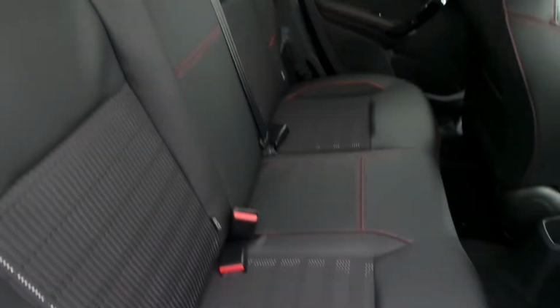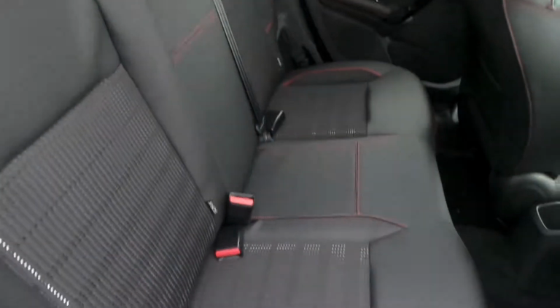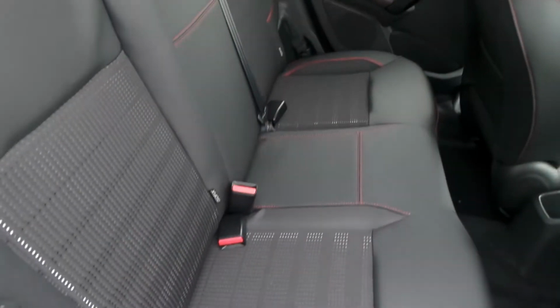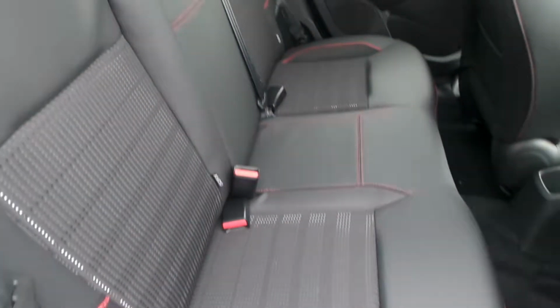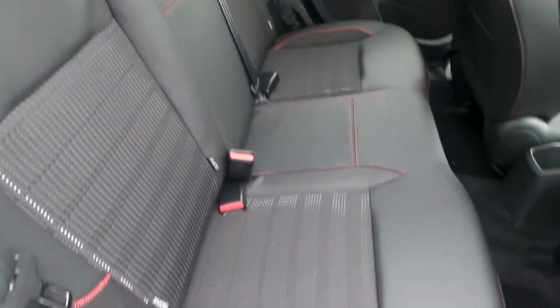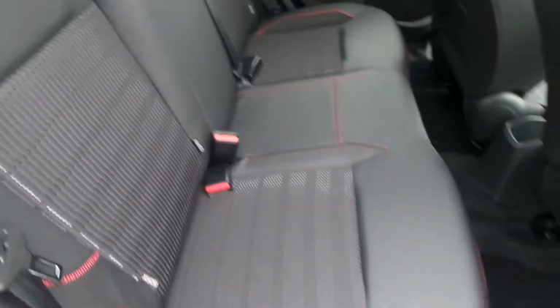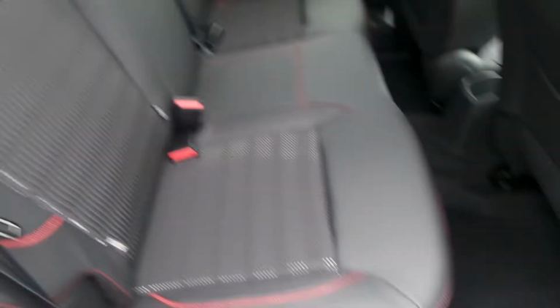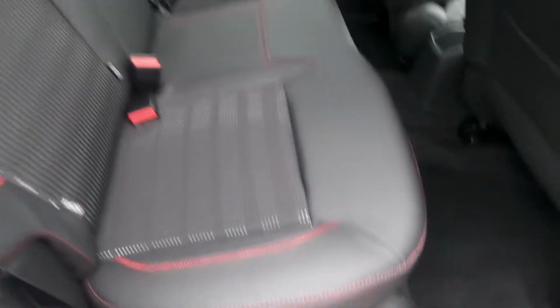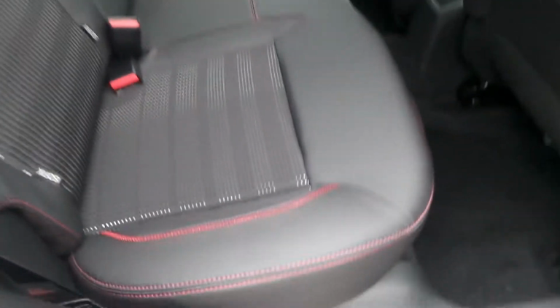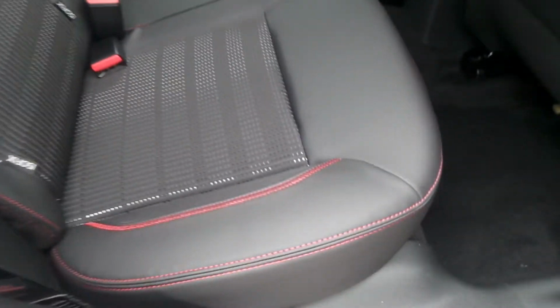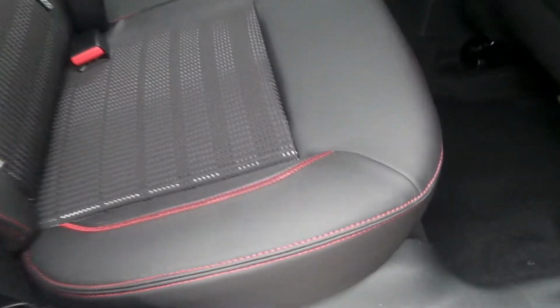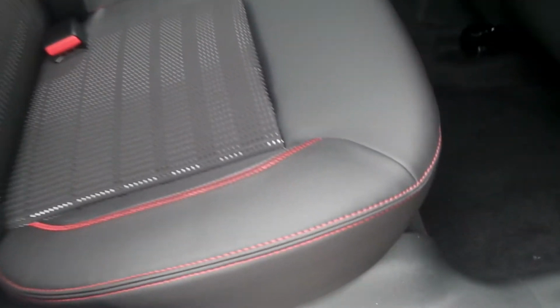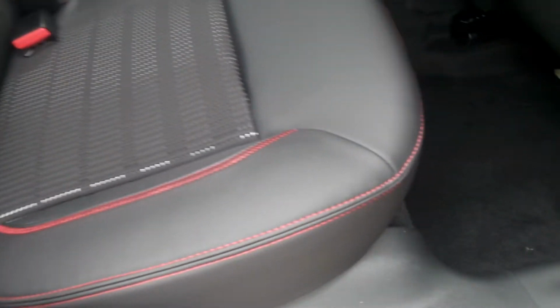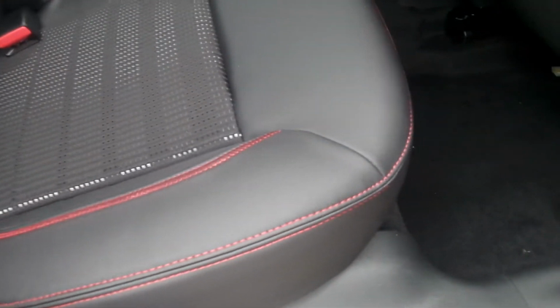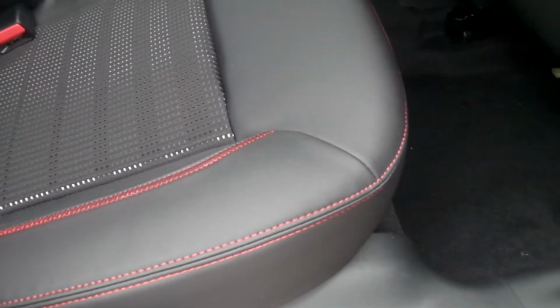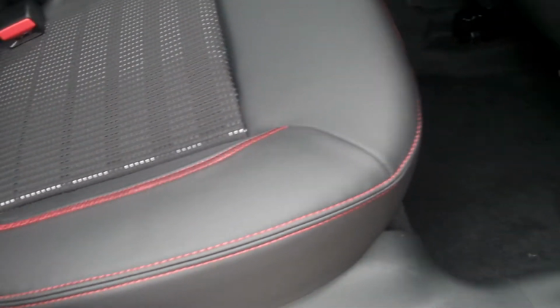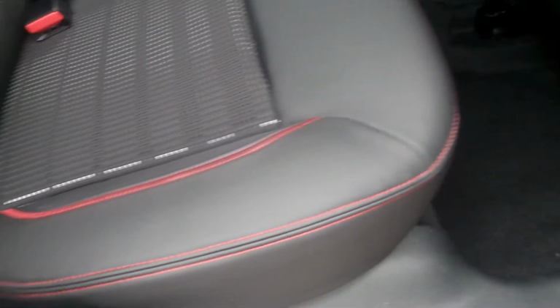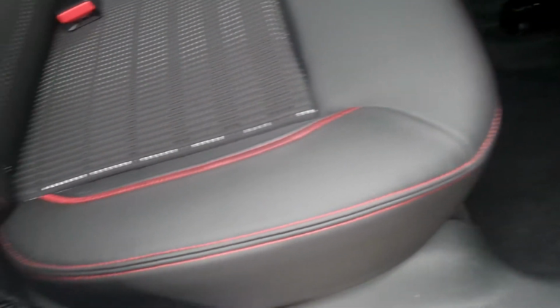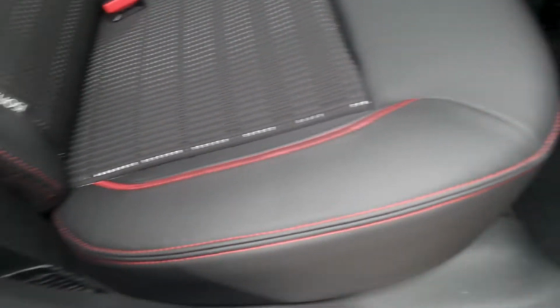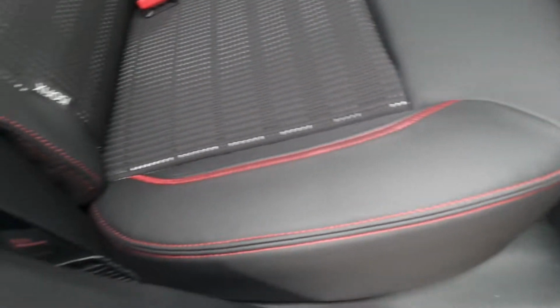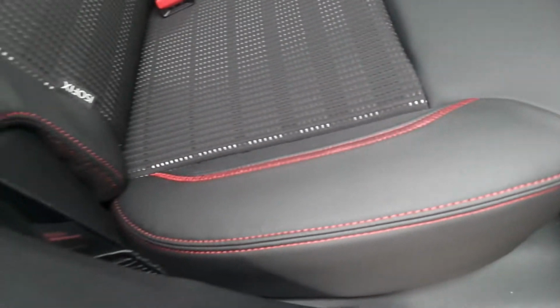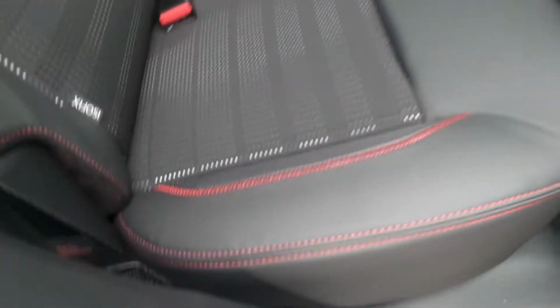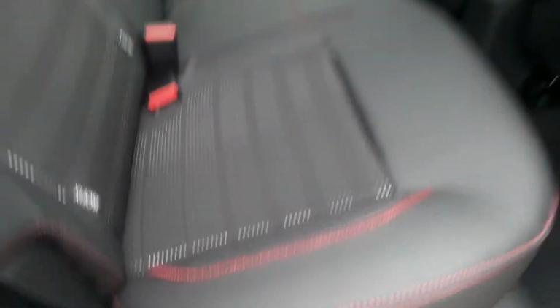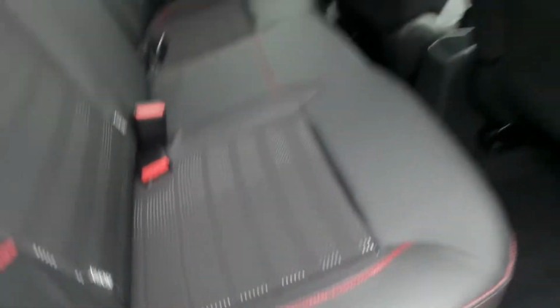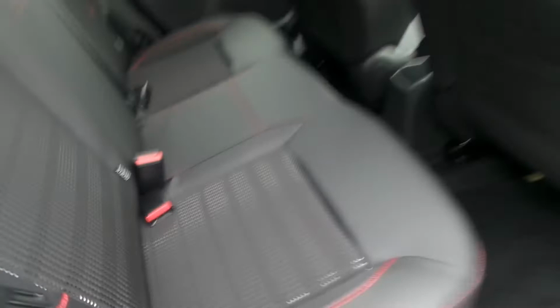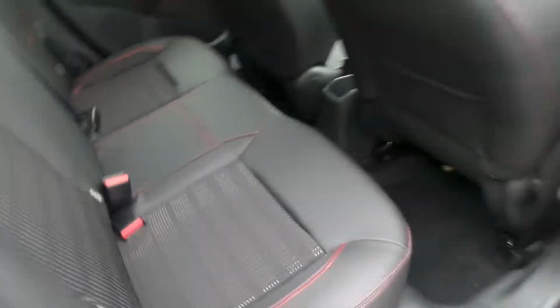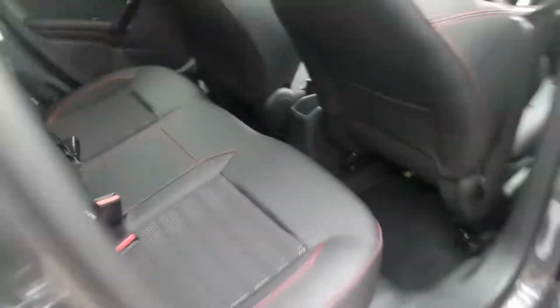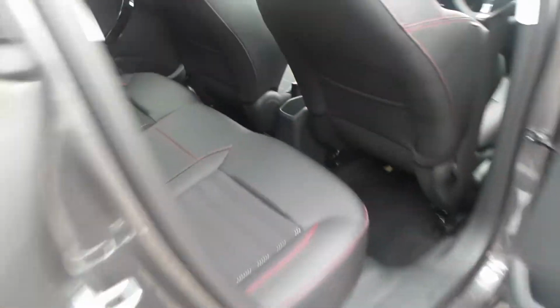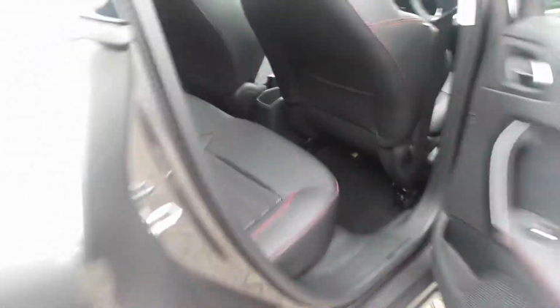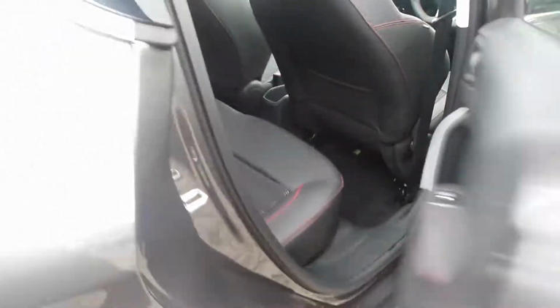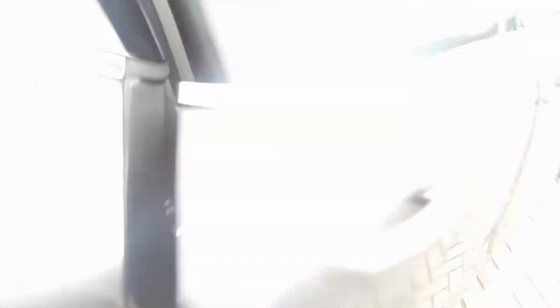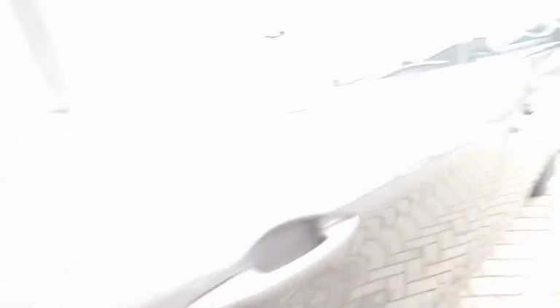Moving to the back seats, there are three seats in the rear with the outside two having a nice finish. You can also see the part leather trim with red stitching to give it quite a sporty feel.